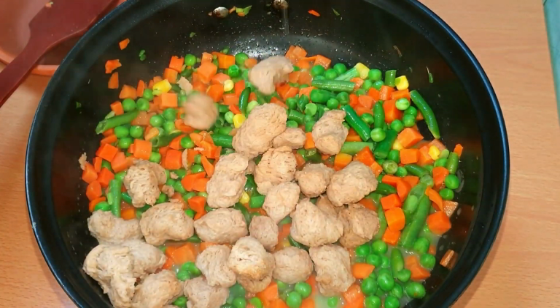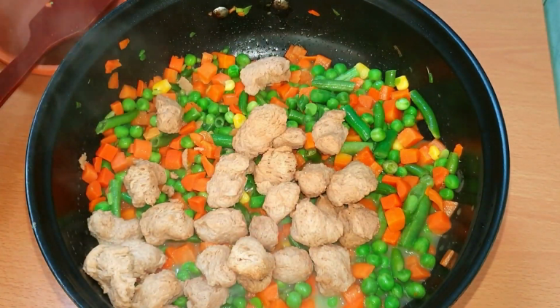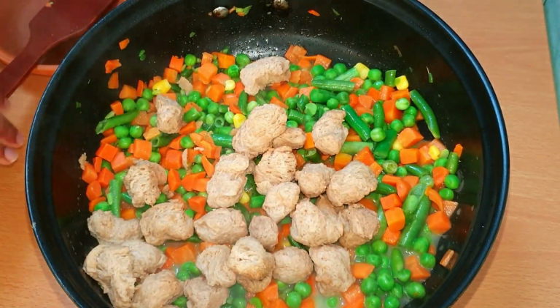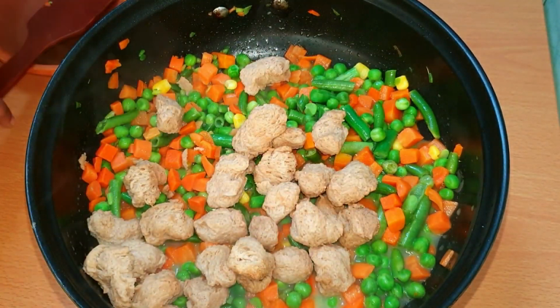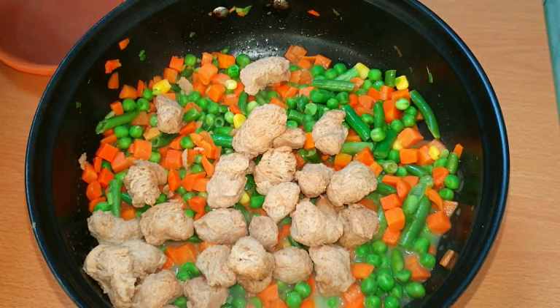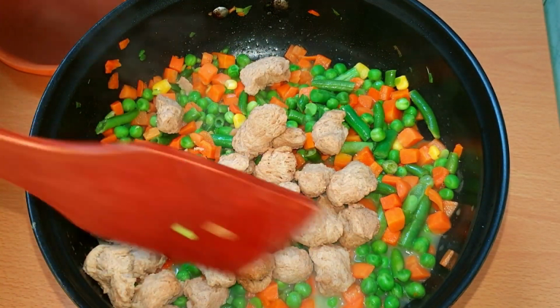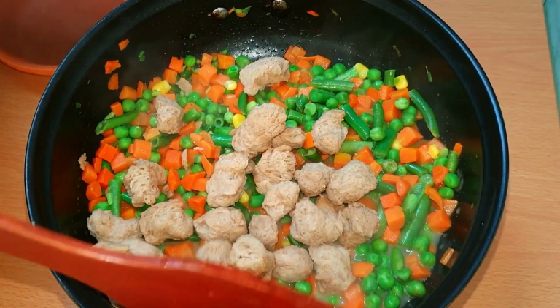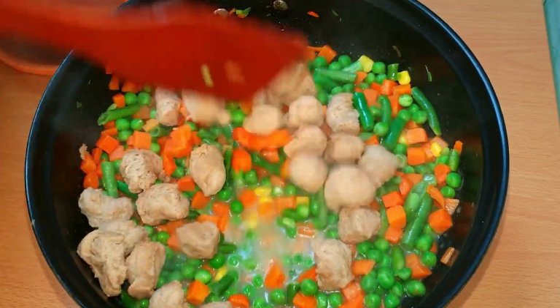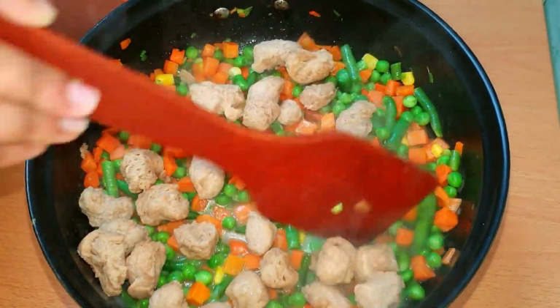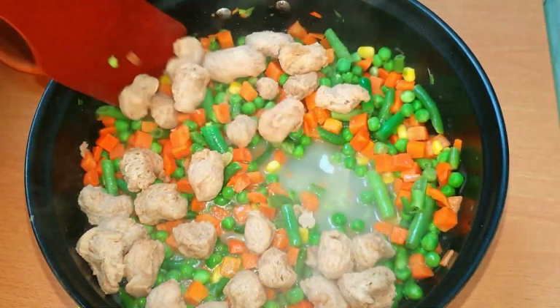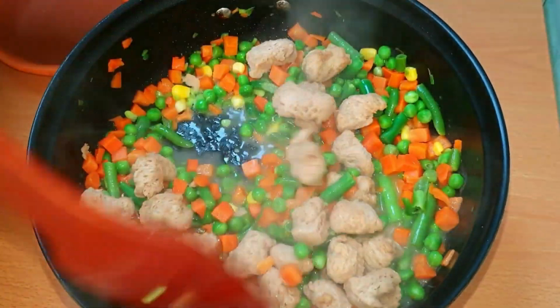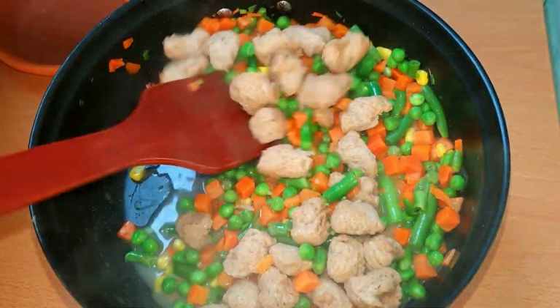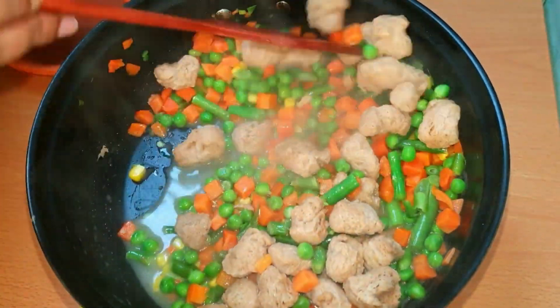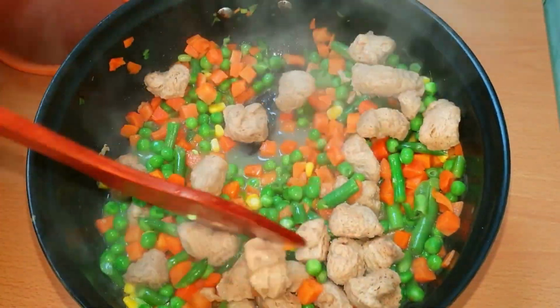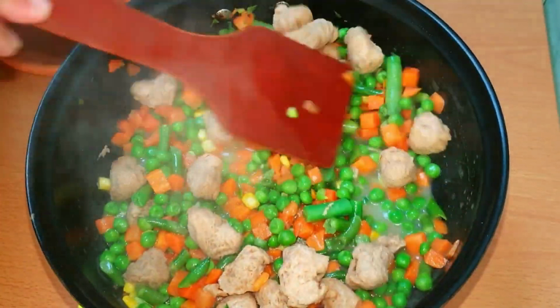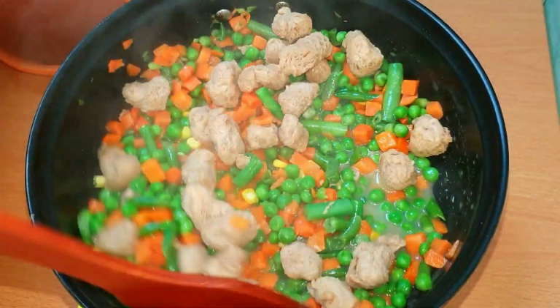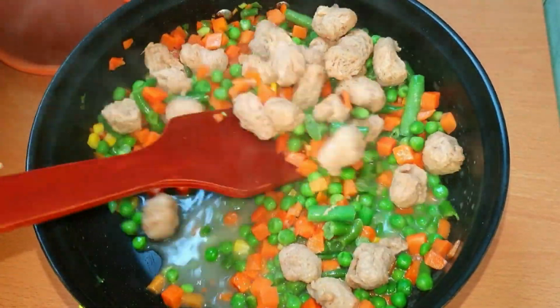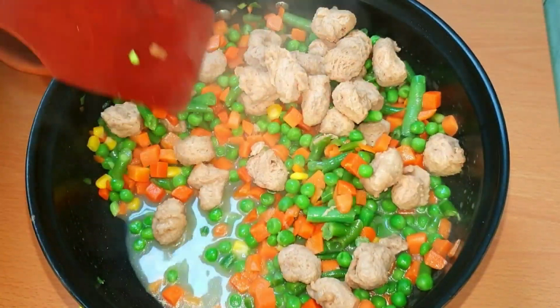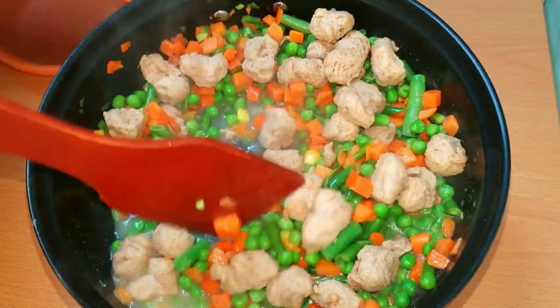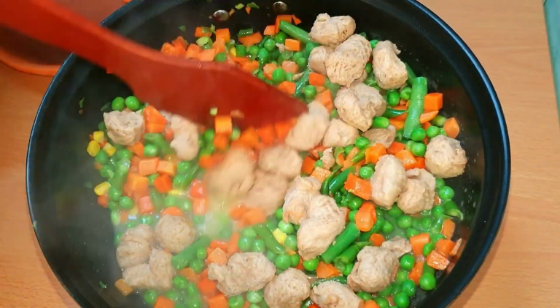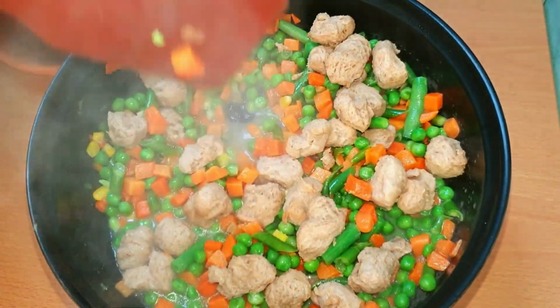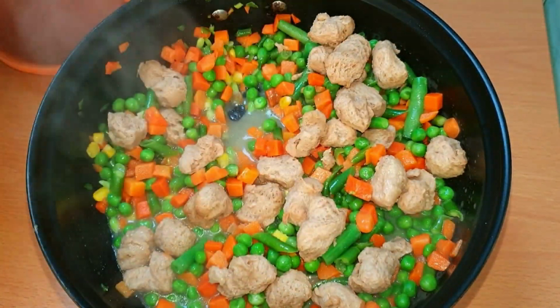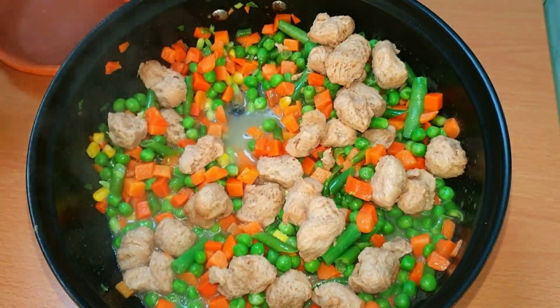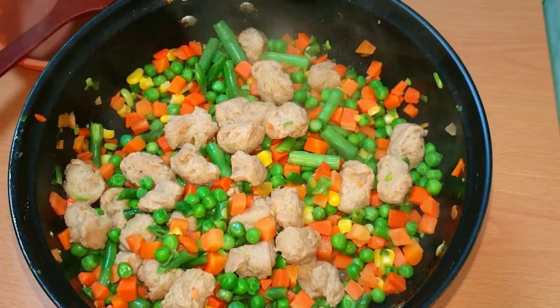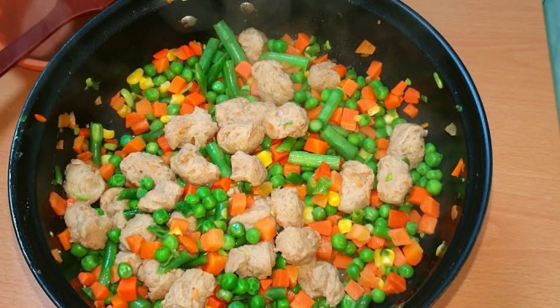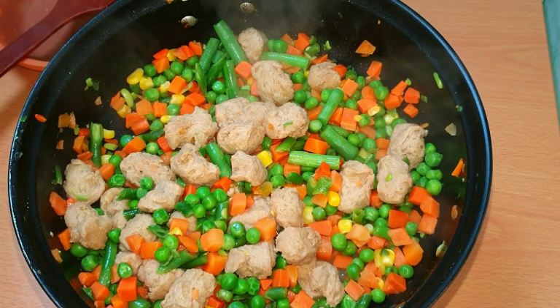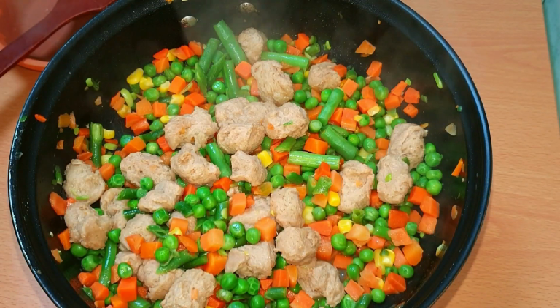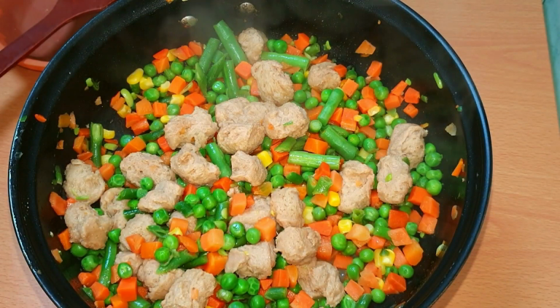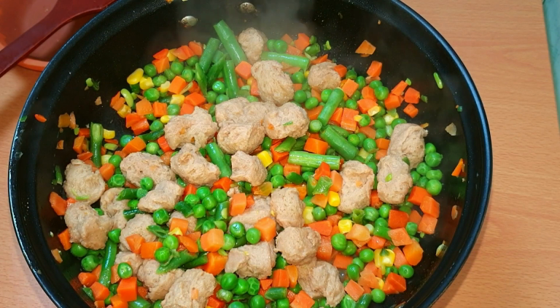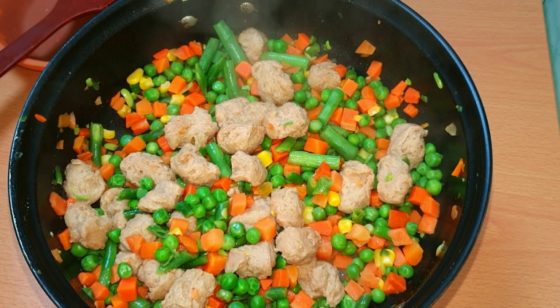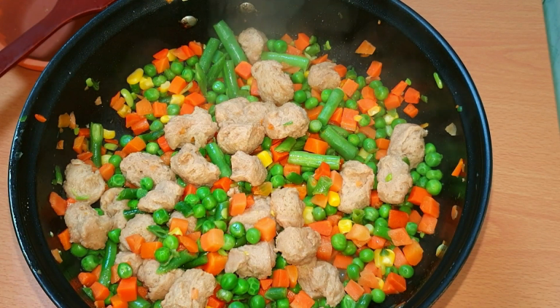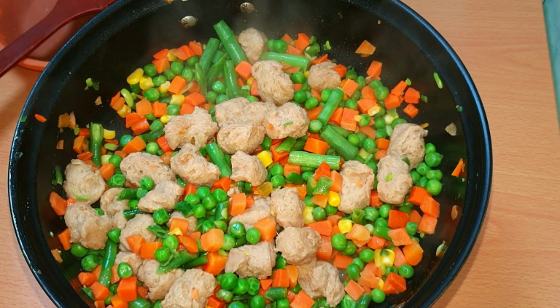We add some soya bean. This is optional. I add some soya bean for proteins.